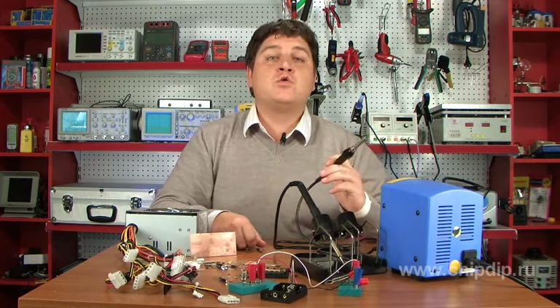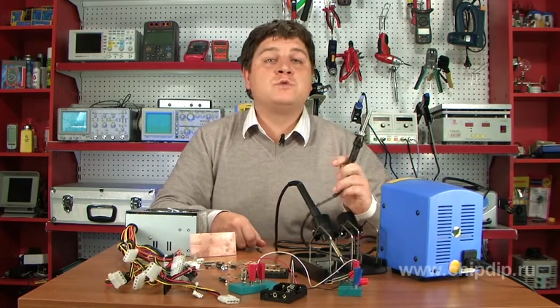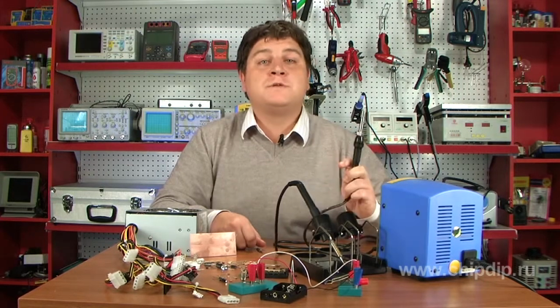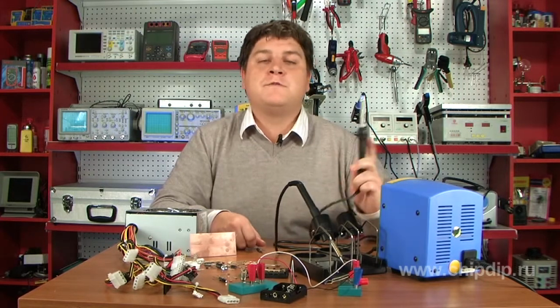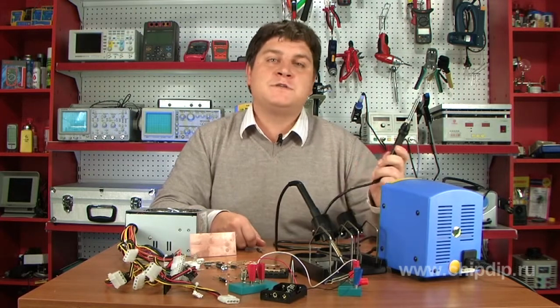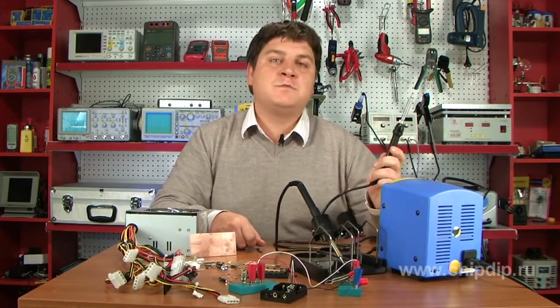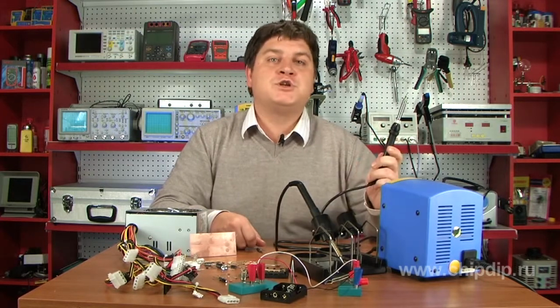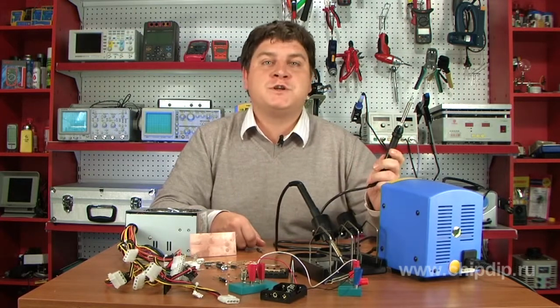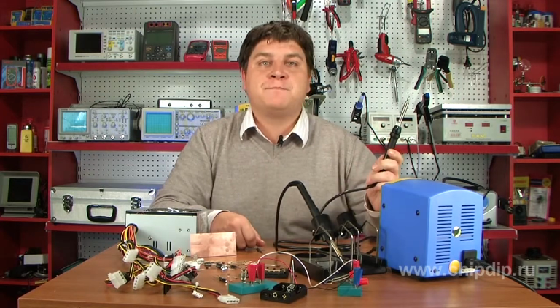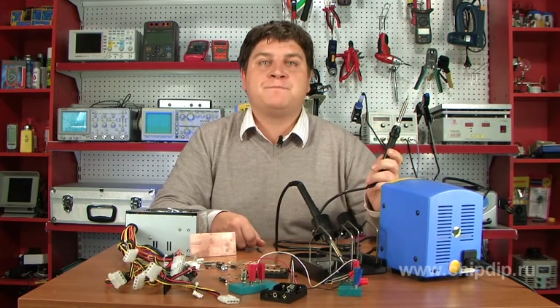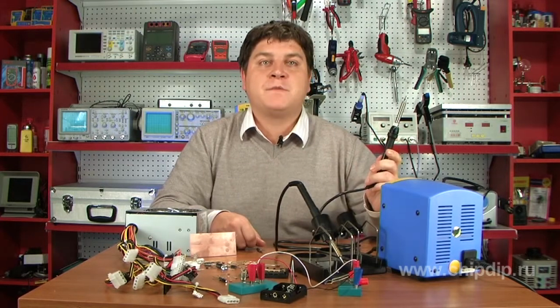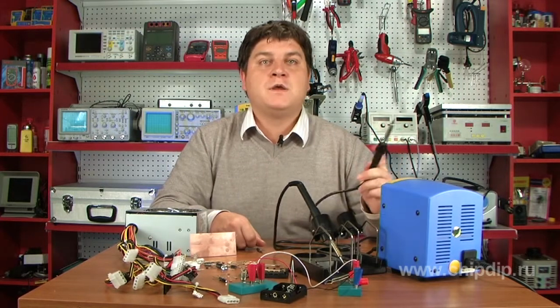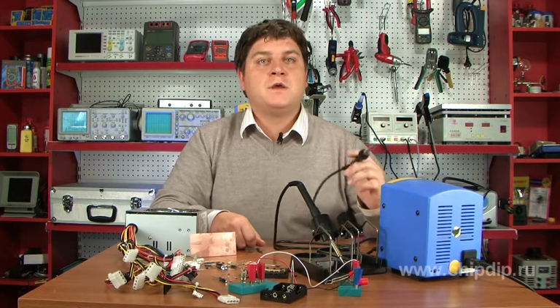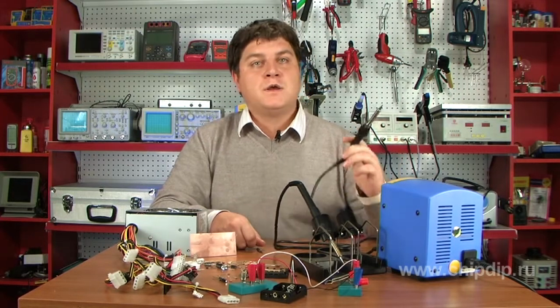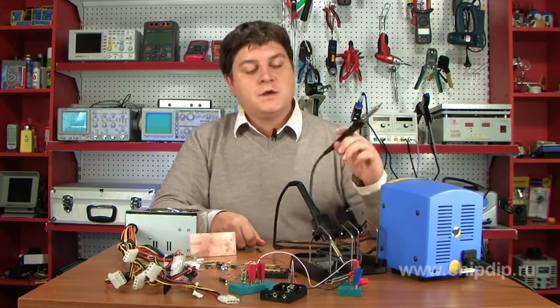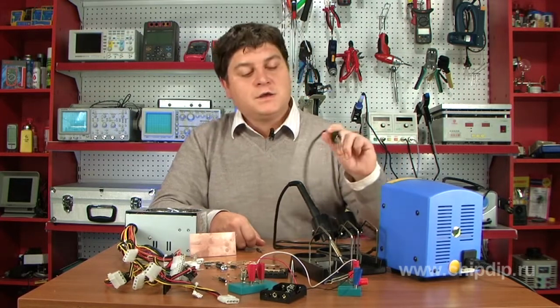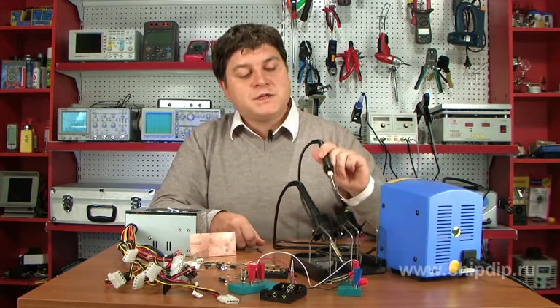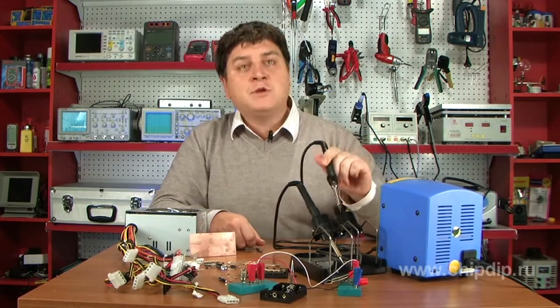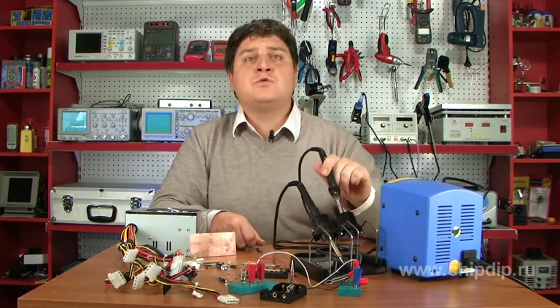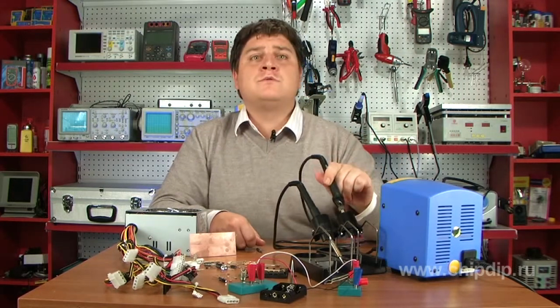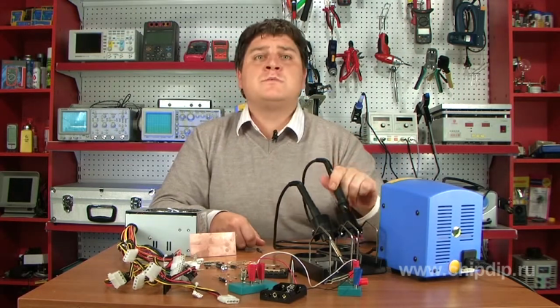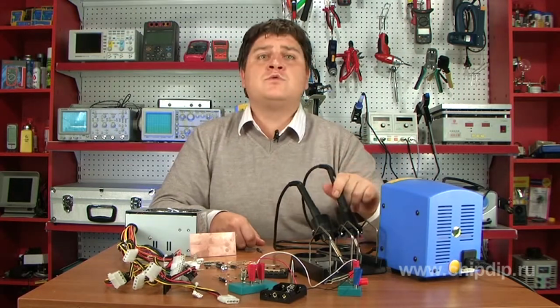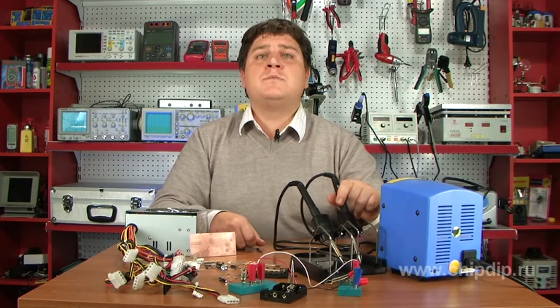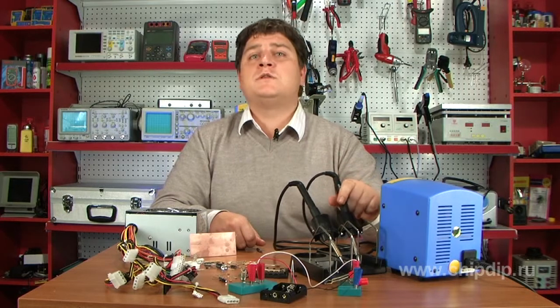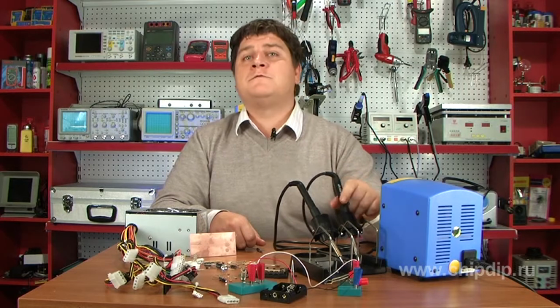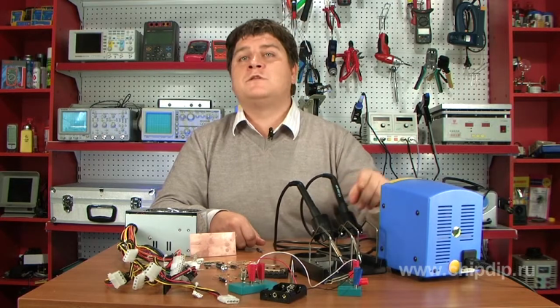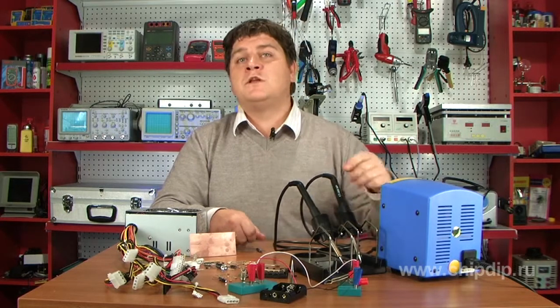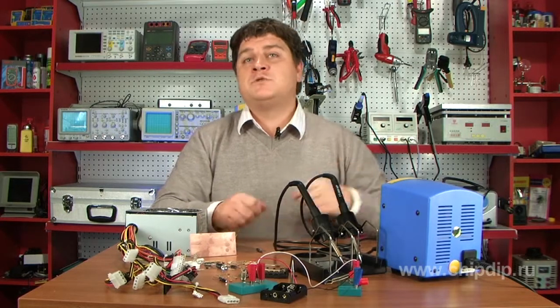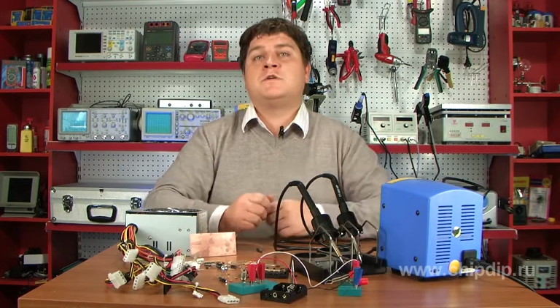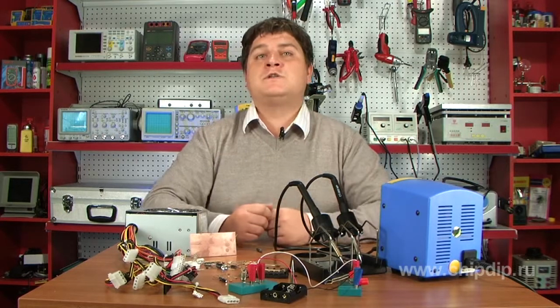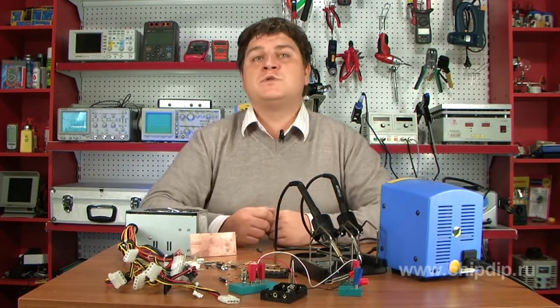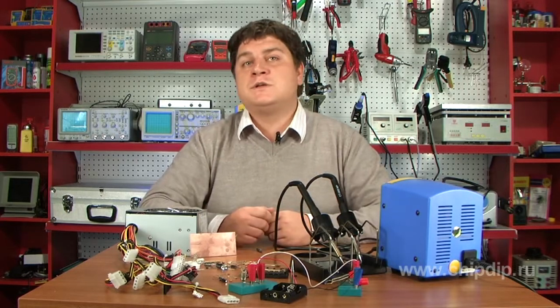Replace elements of an adjusted device when power is off. Discharge high voltage capacitors, if any.